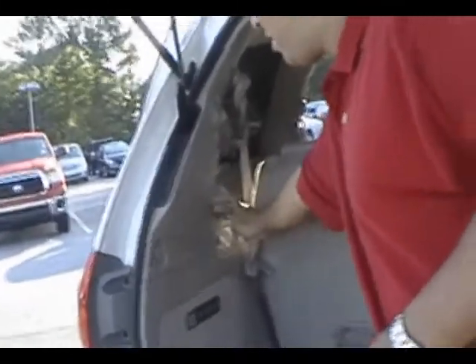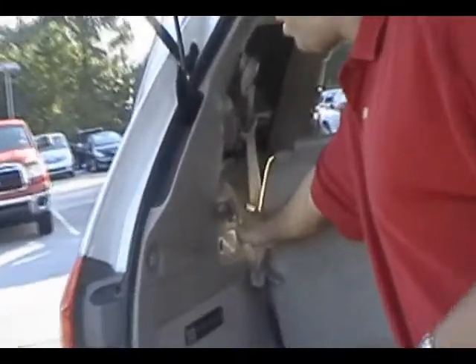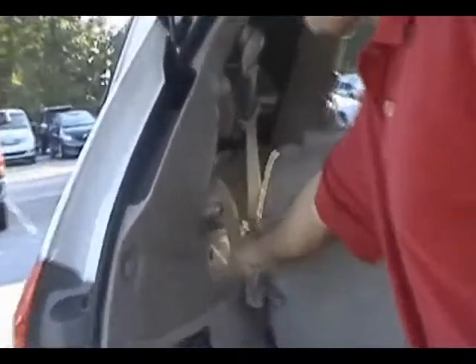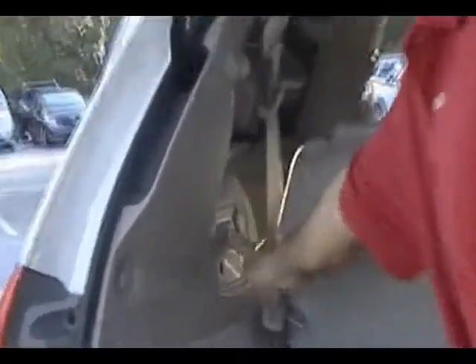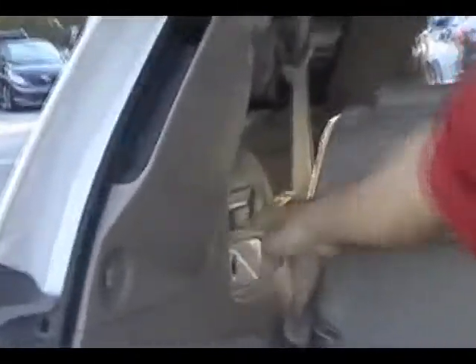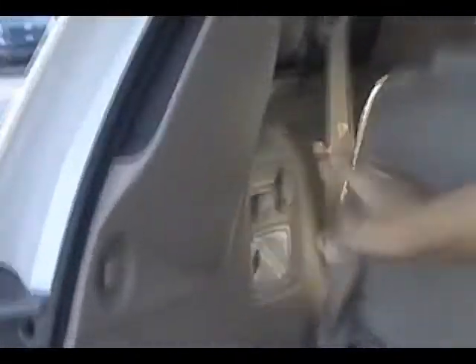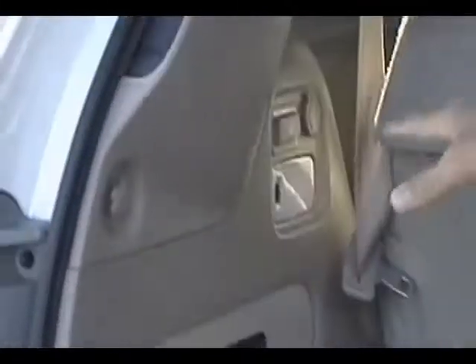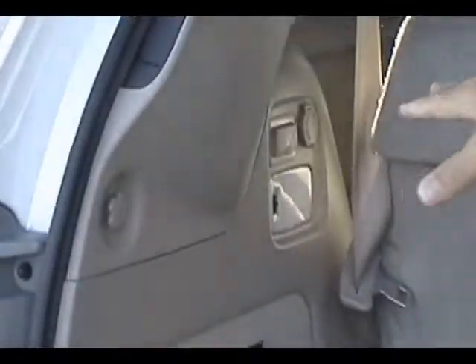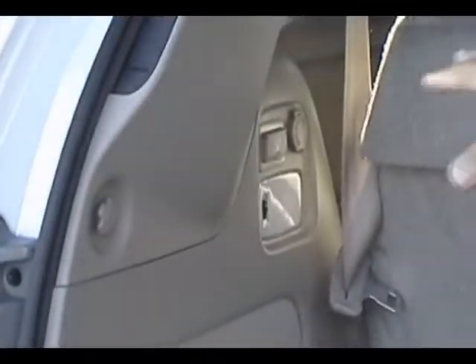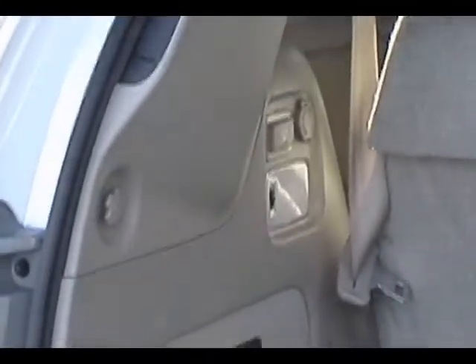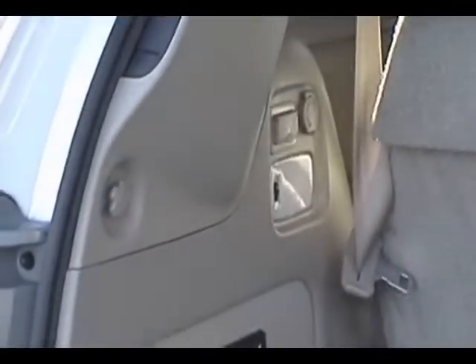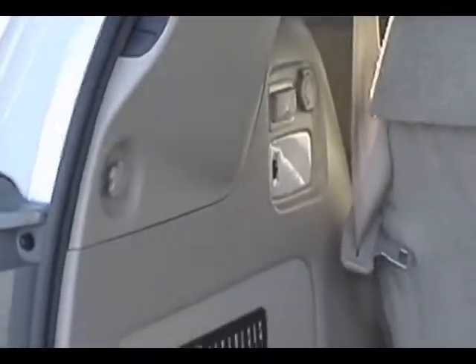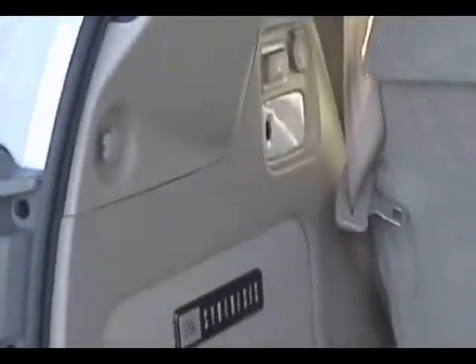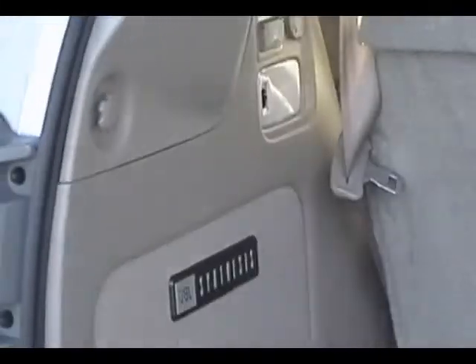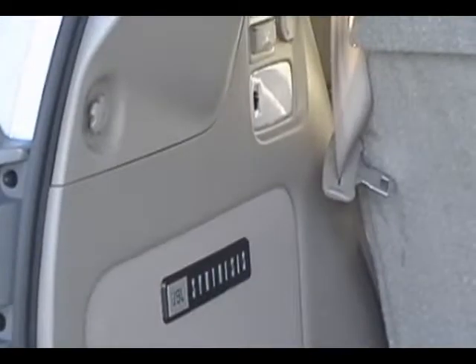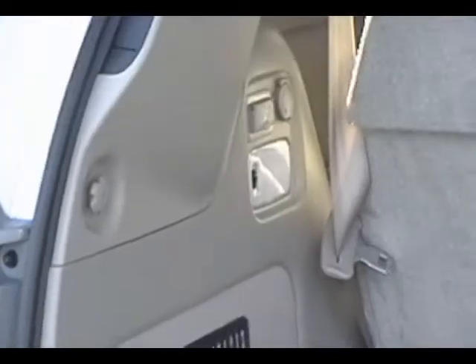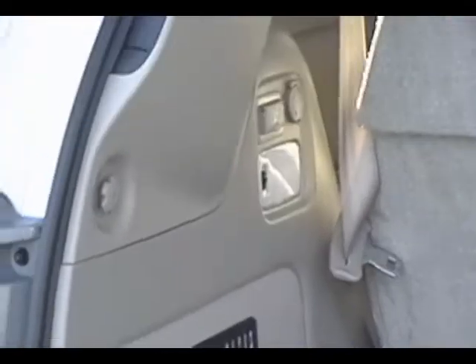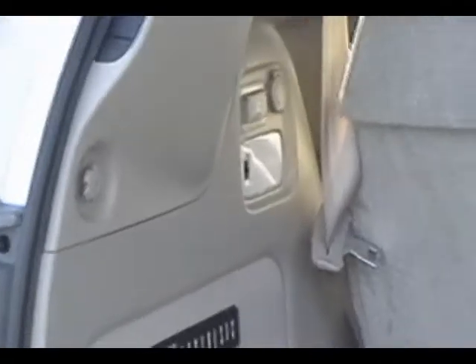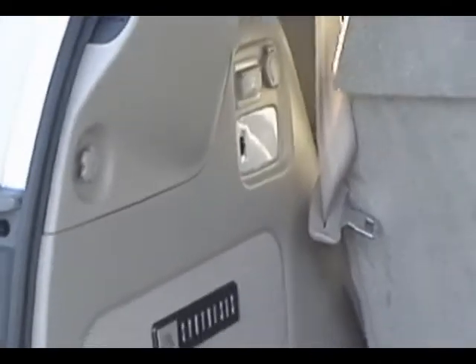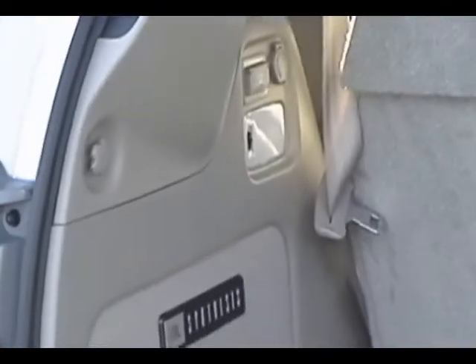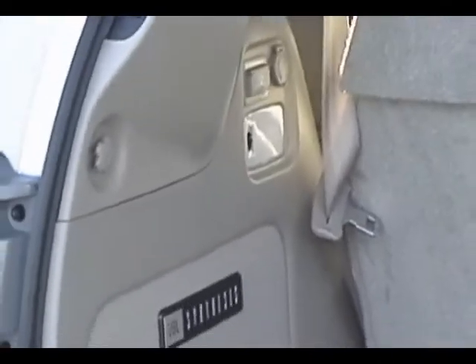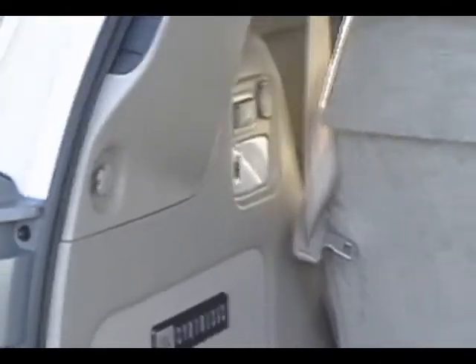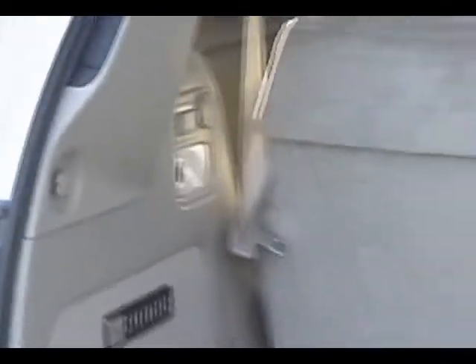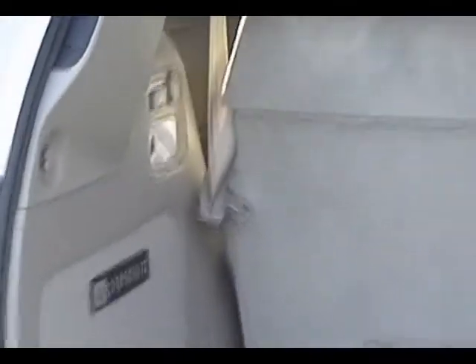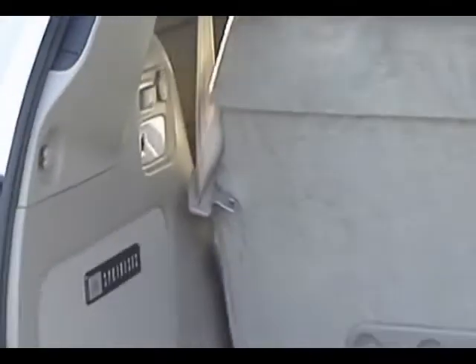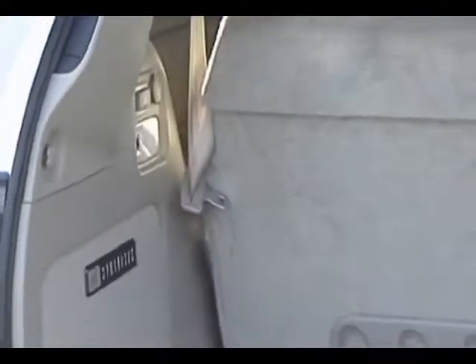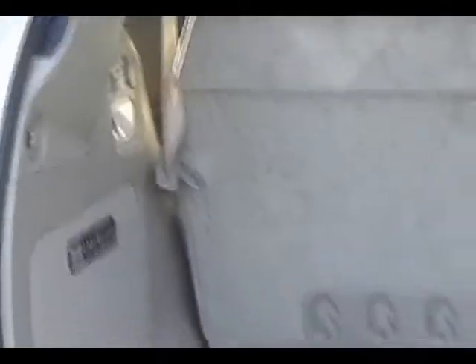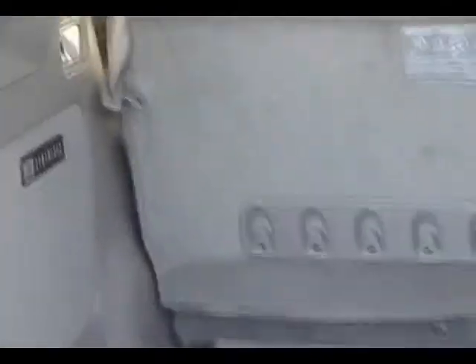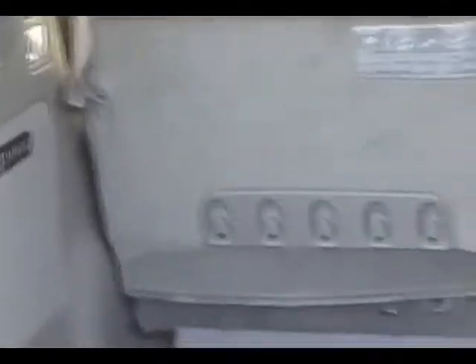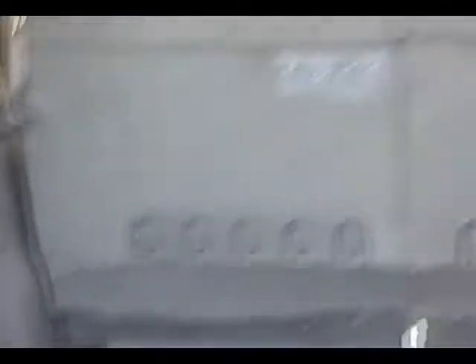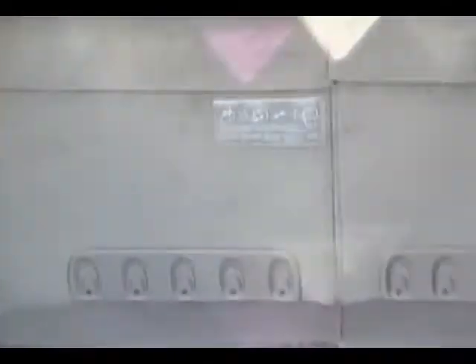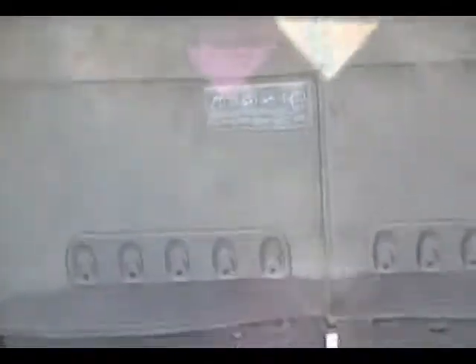You have map lights on the inside here. And with just that button, one-touch down.